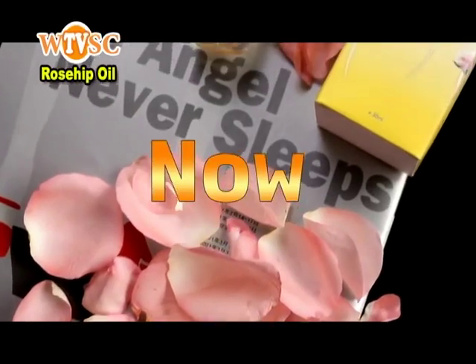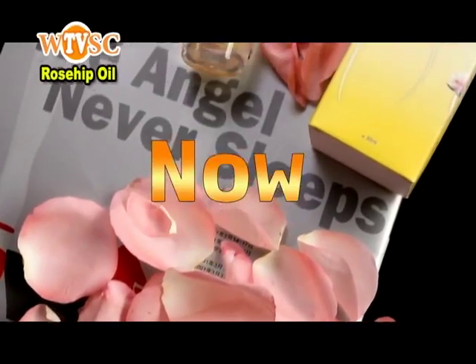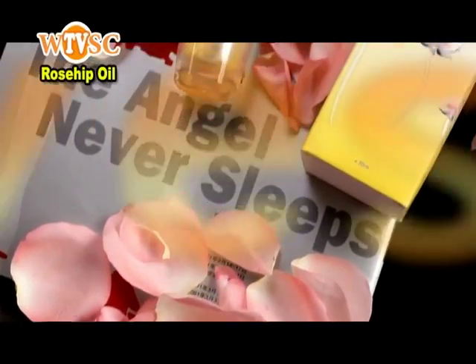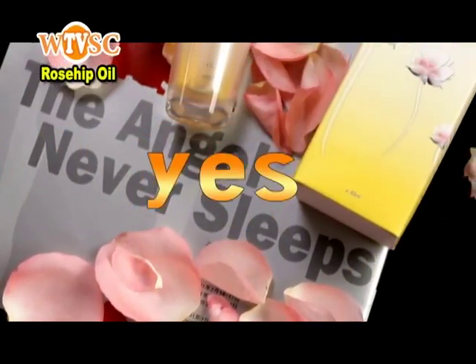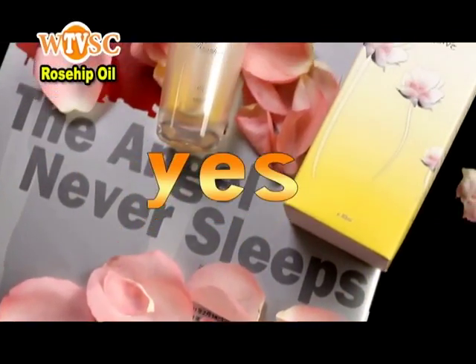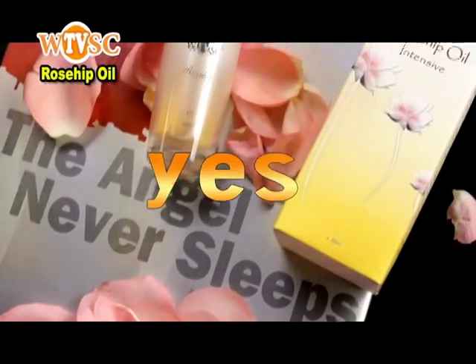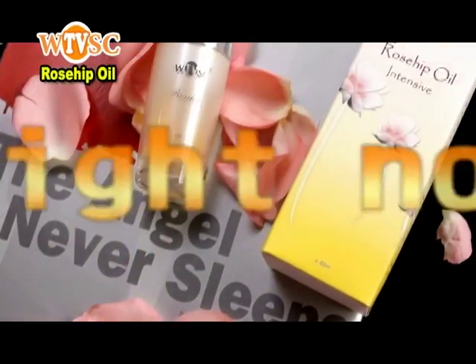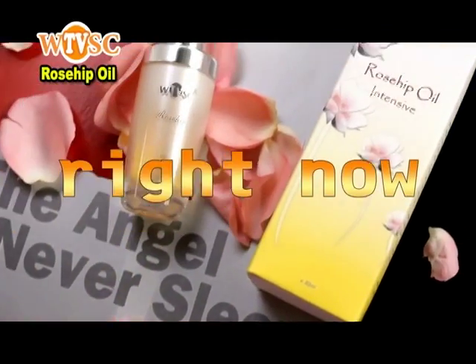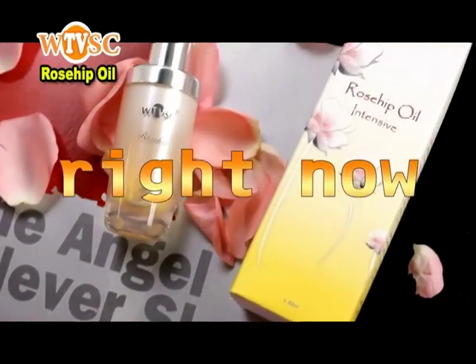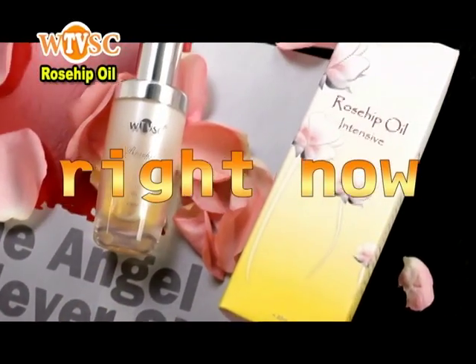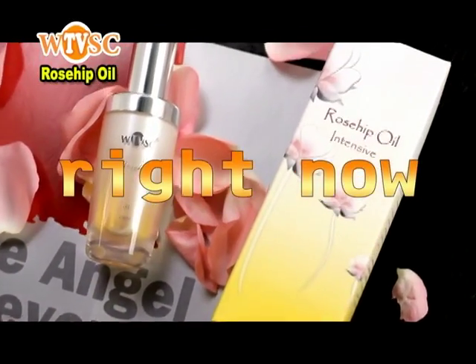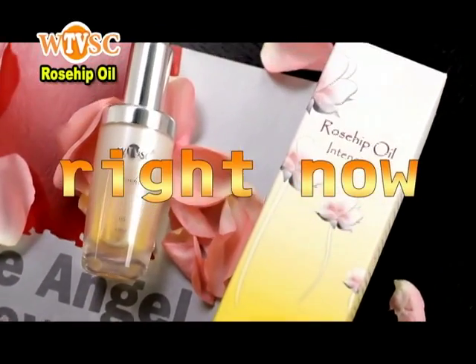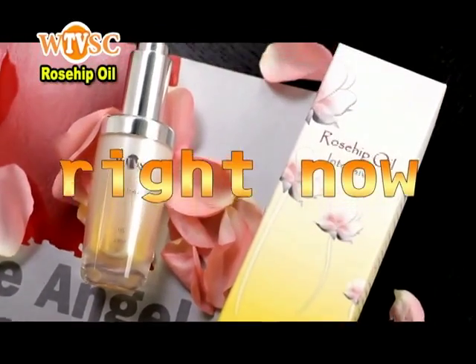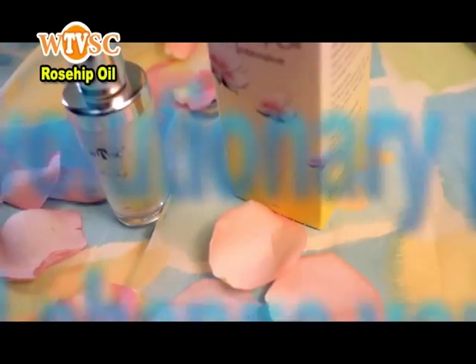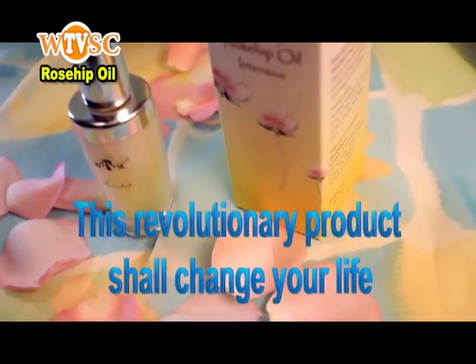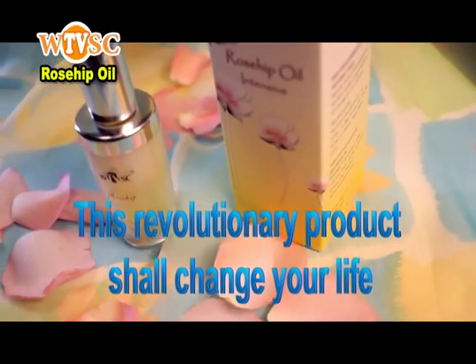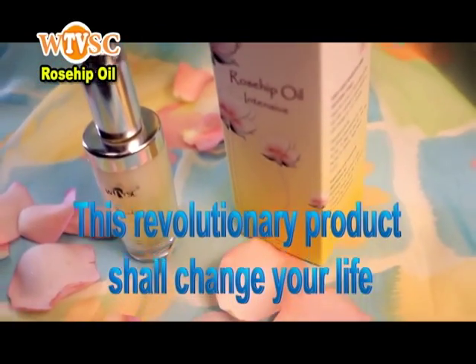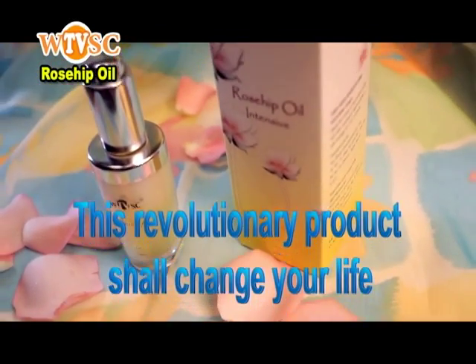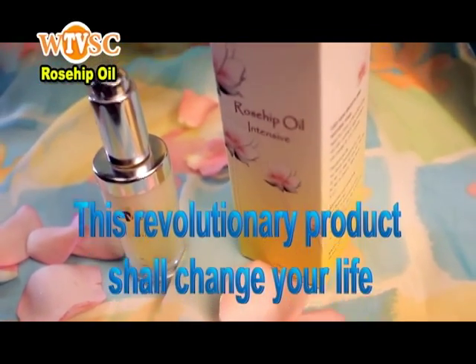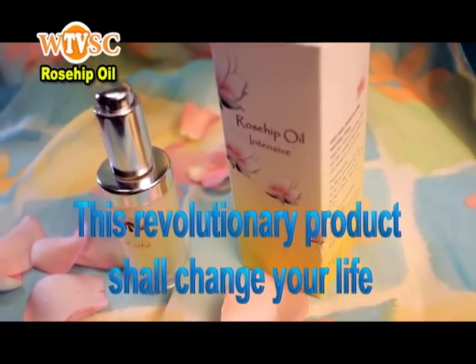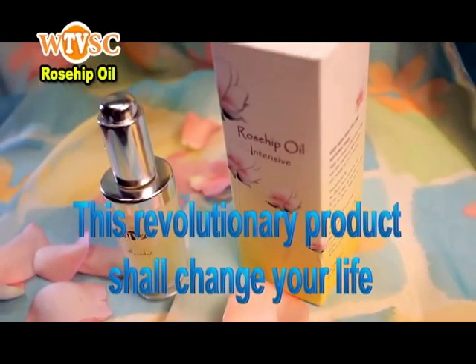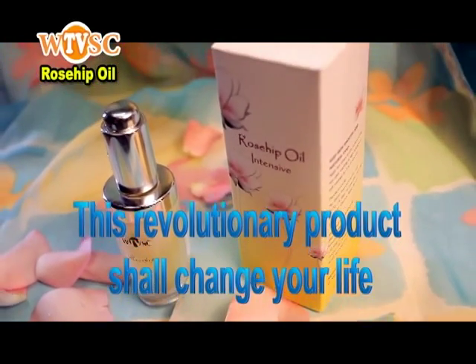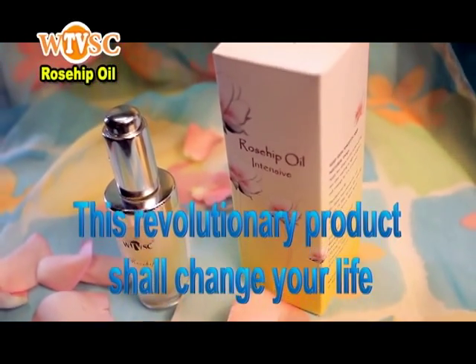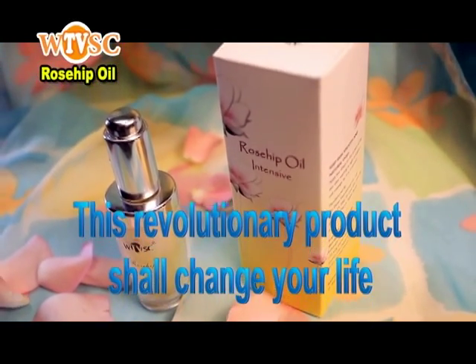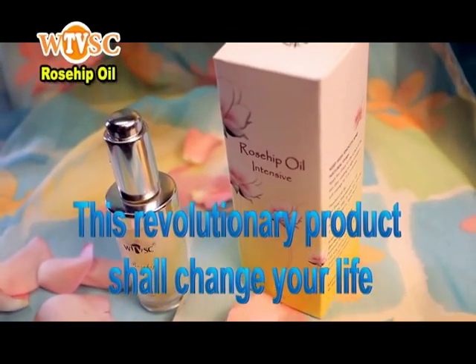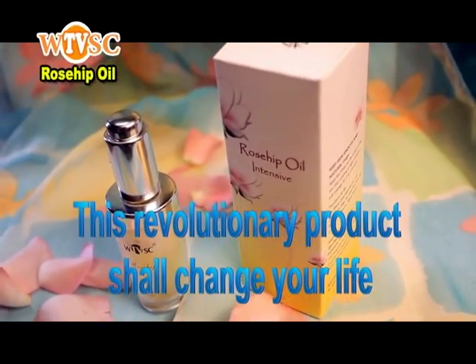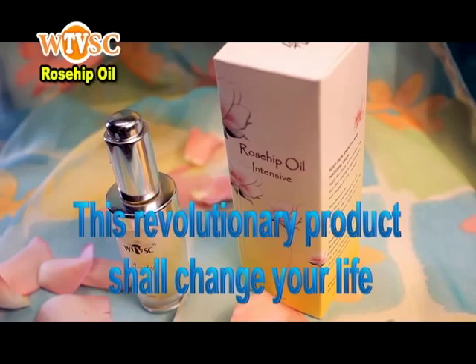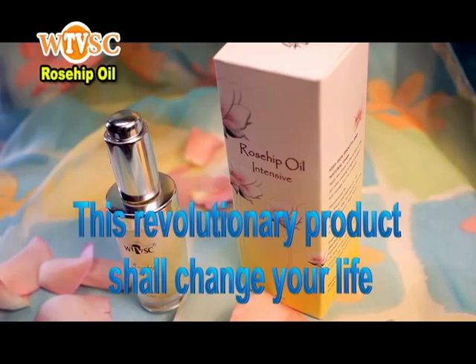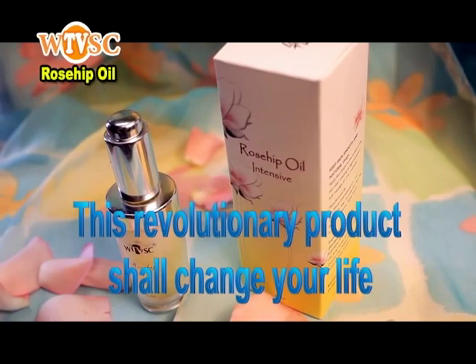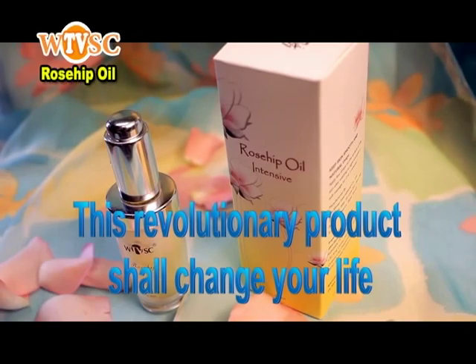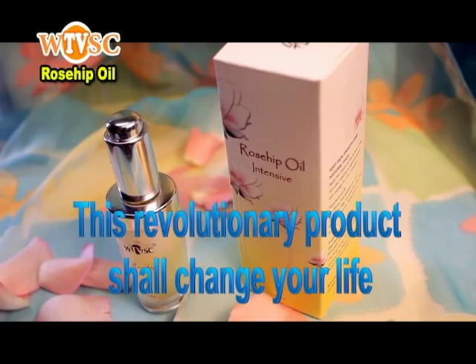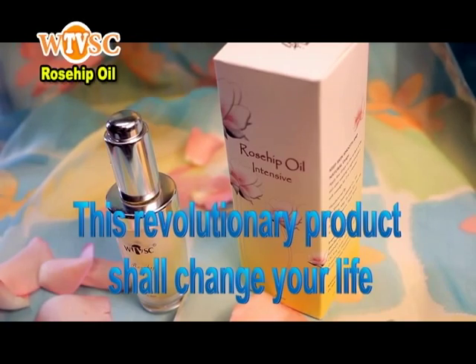Now! Right now! This revolutionary product shall change your life!